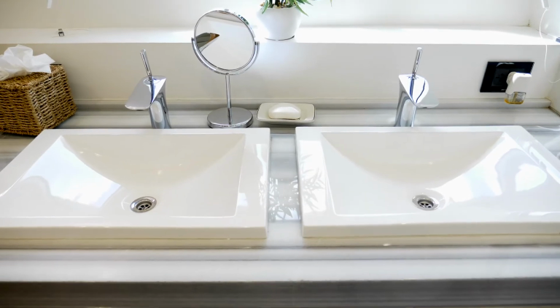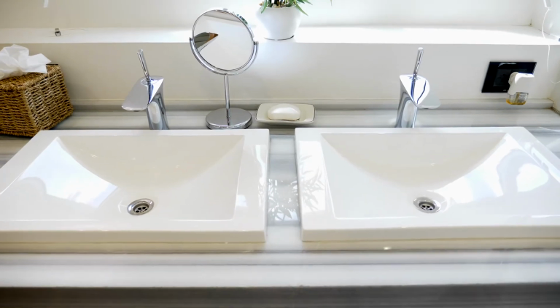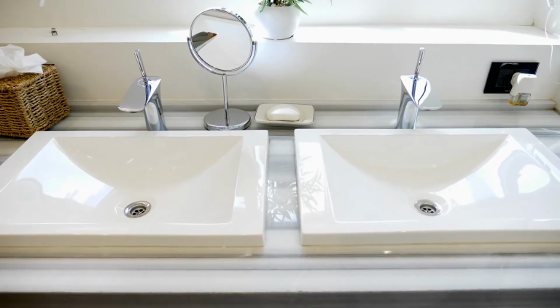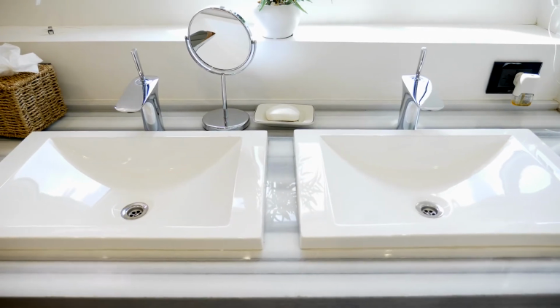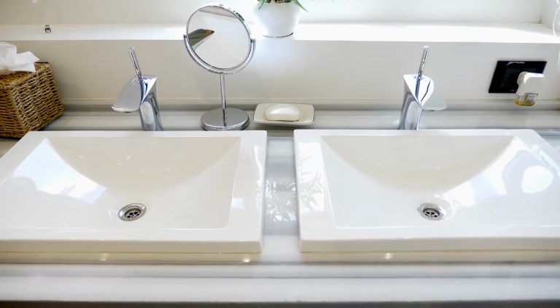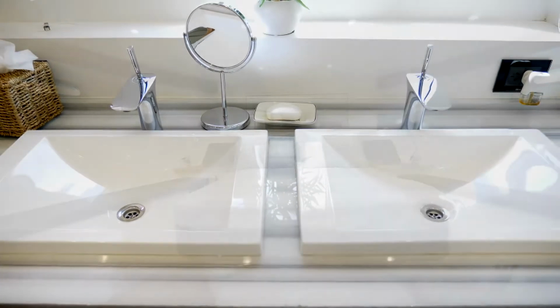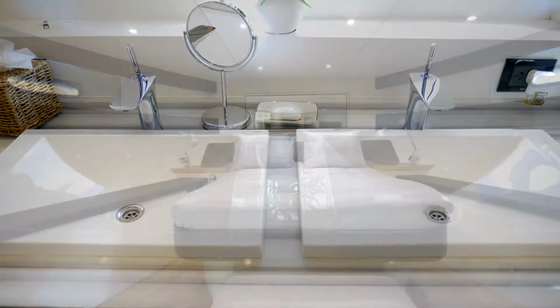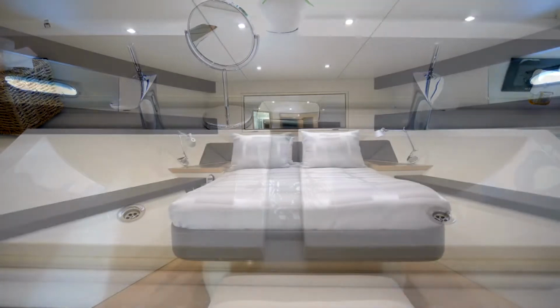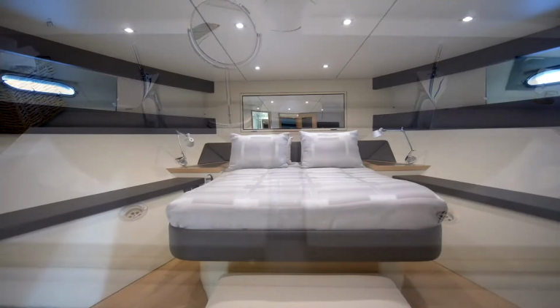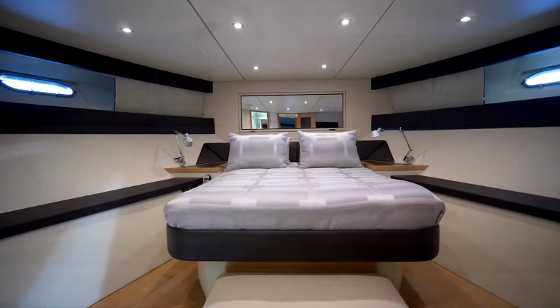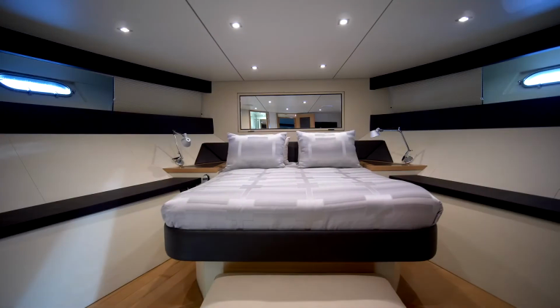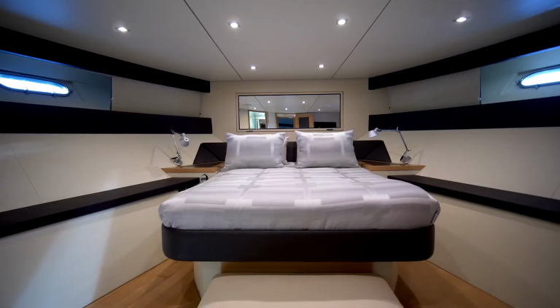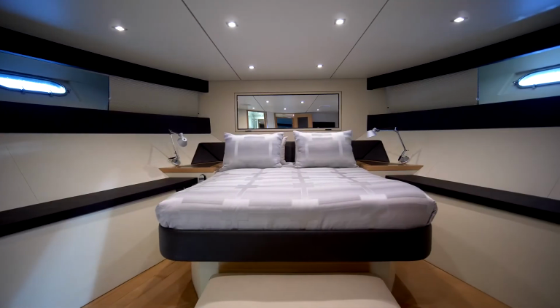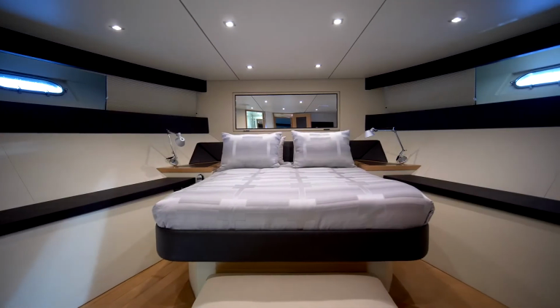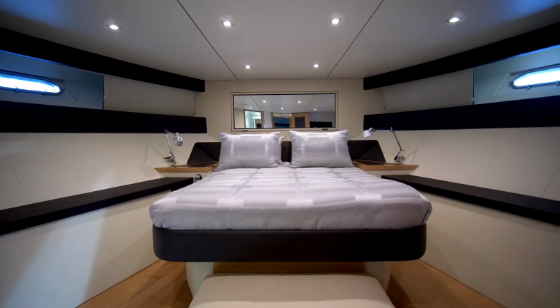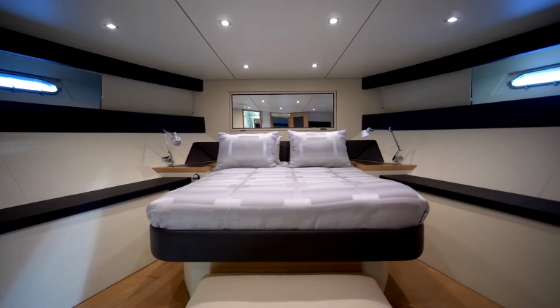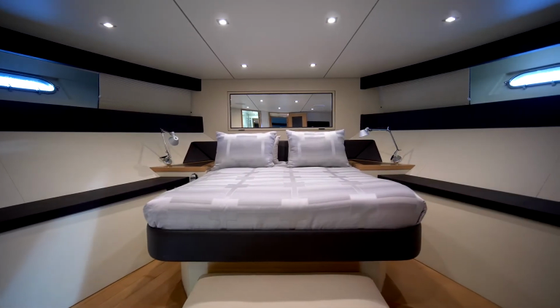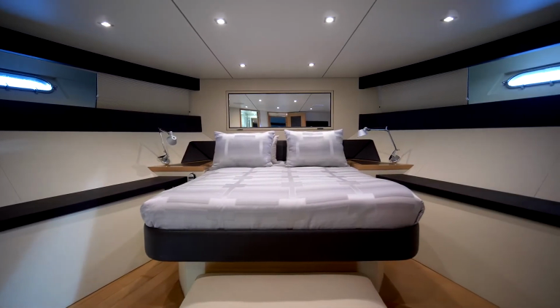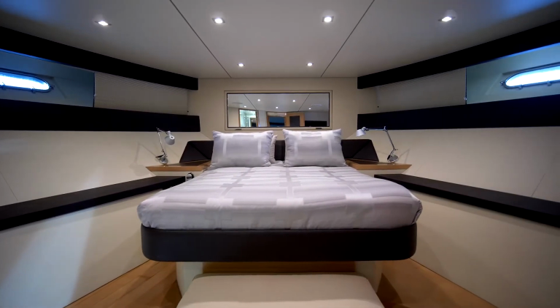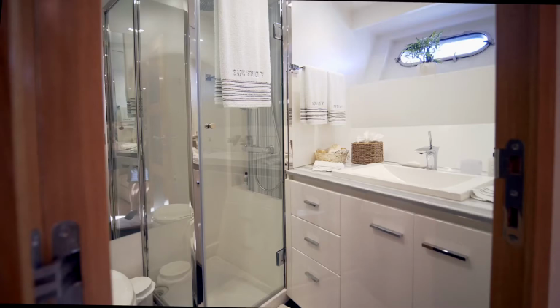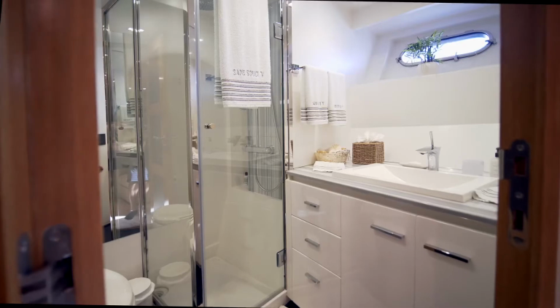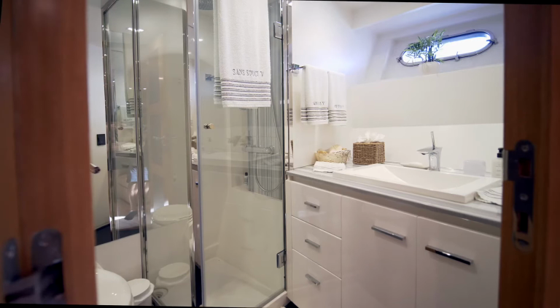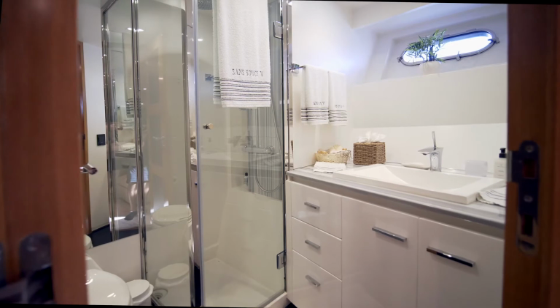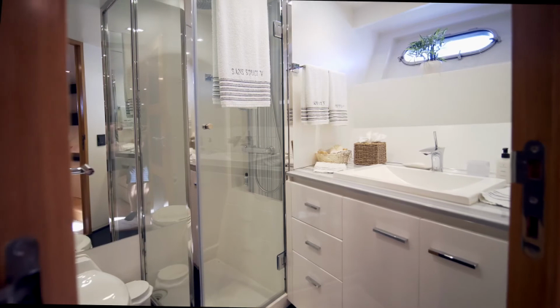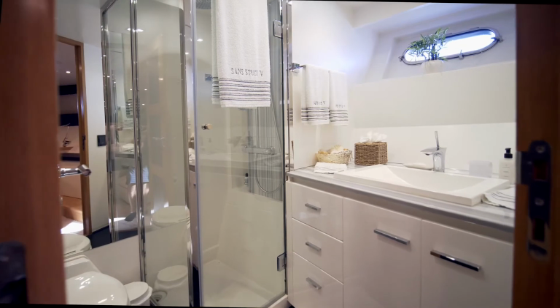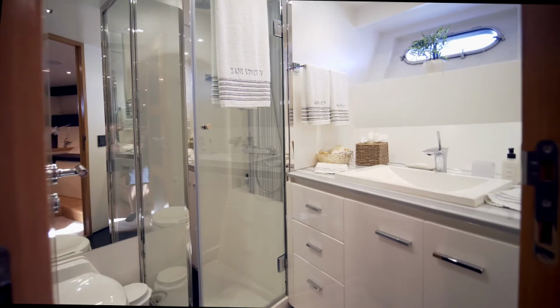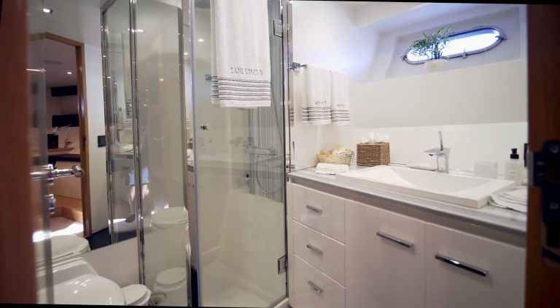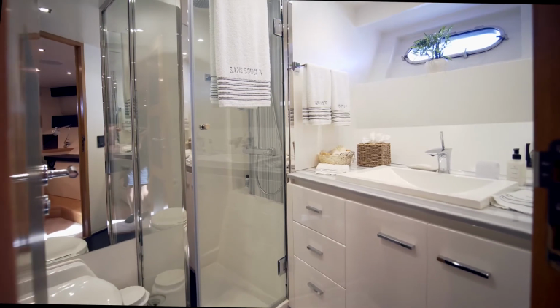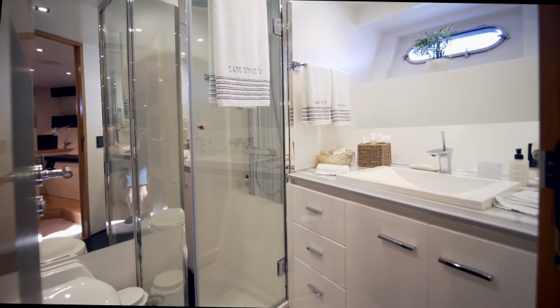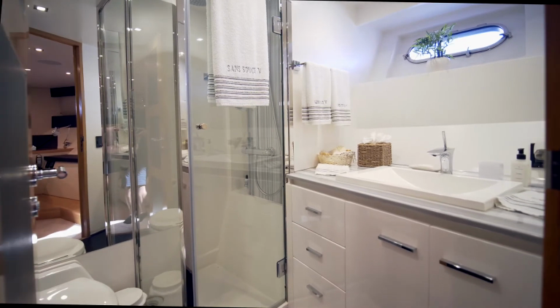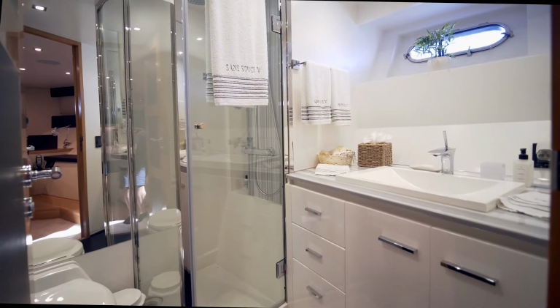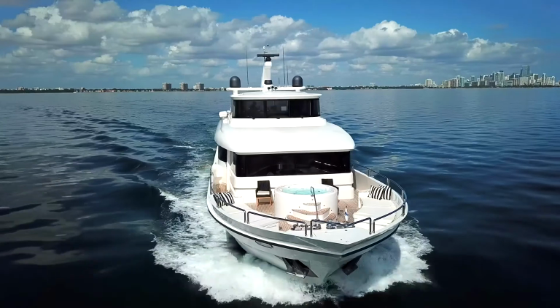Here we are in the VIP room — large king-size bed, TV, and a very spacious and cozy bathroom.